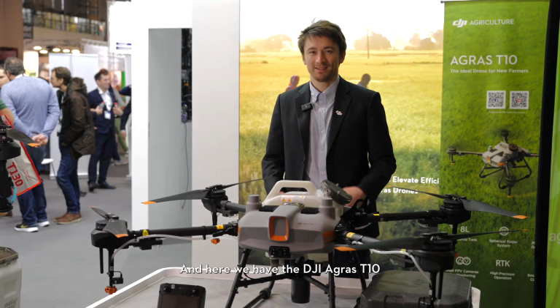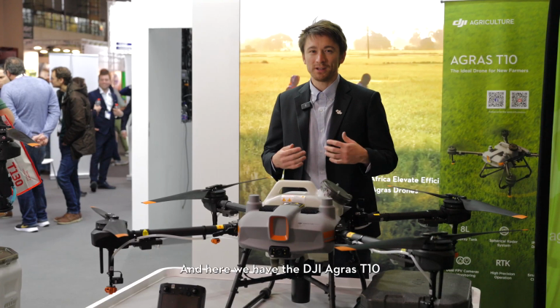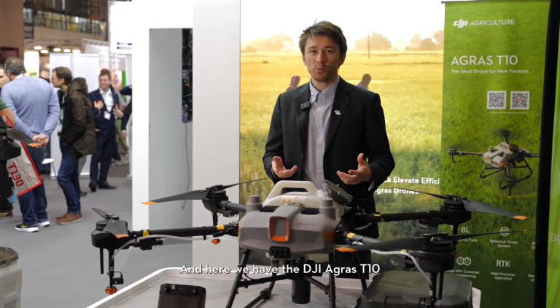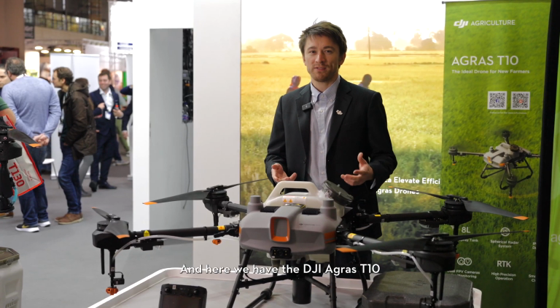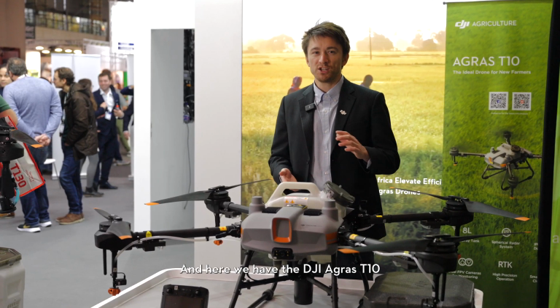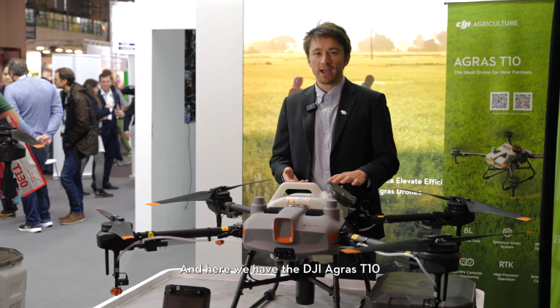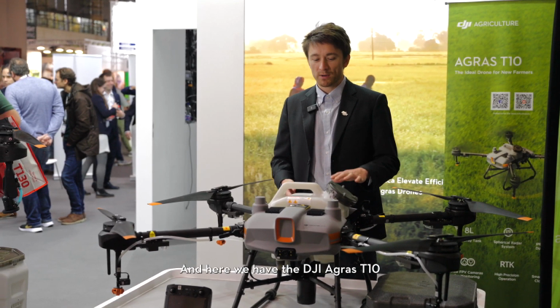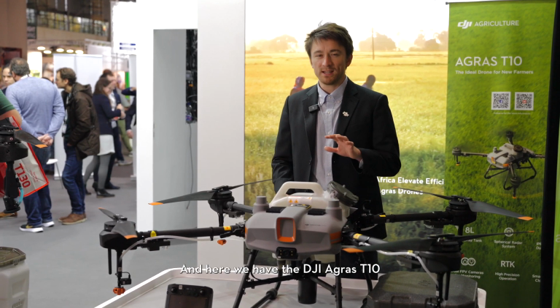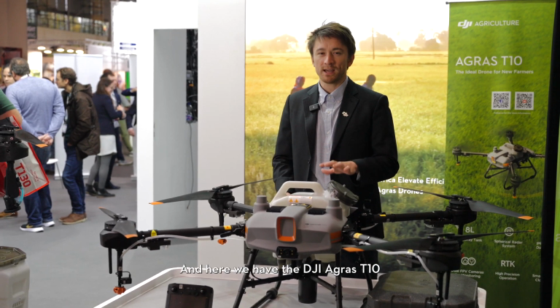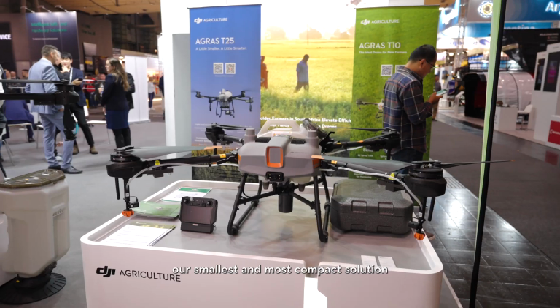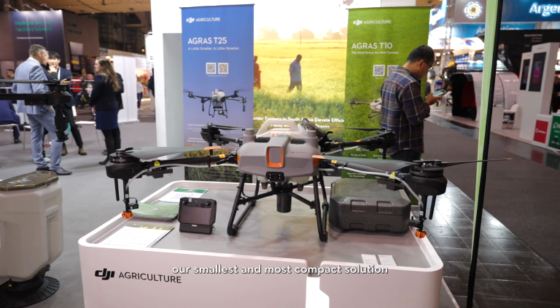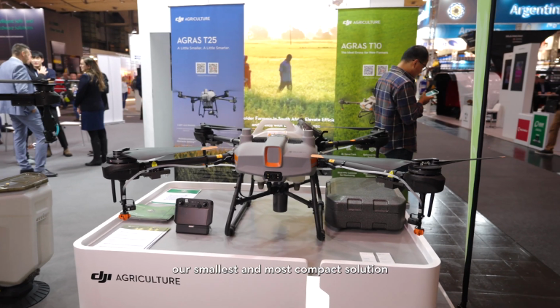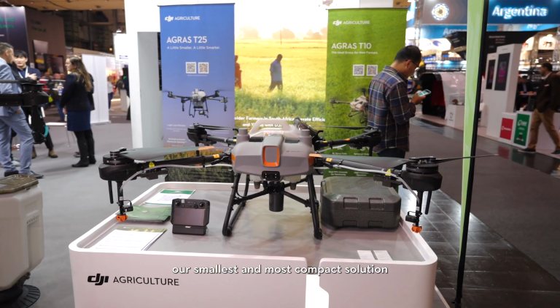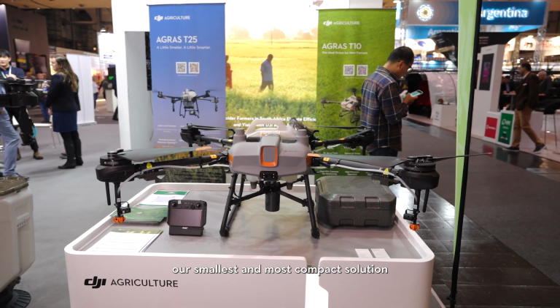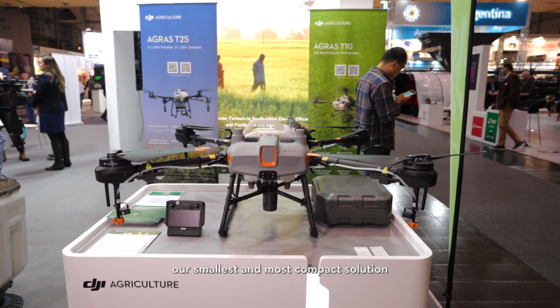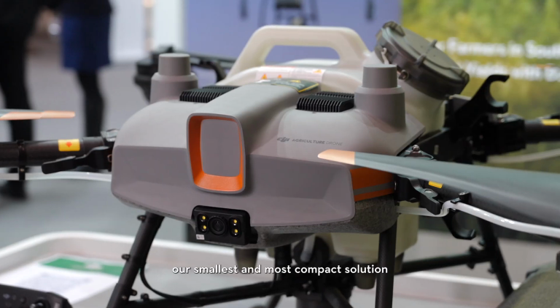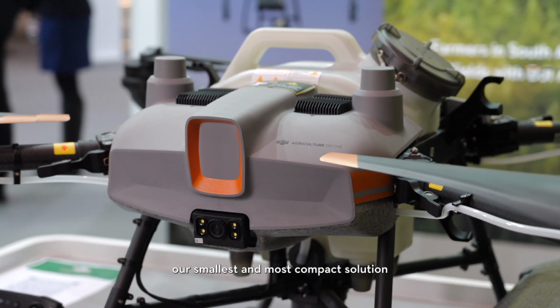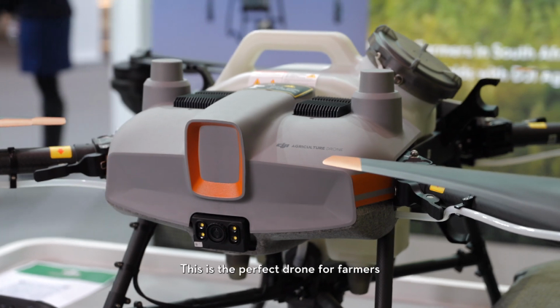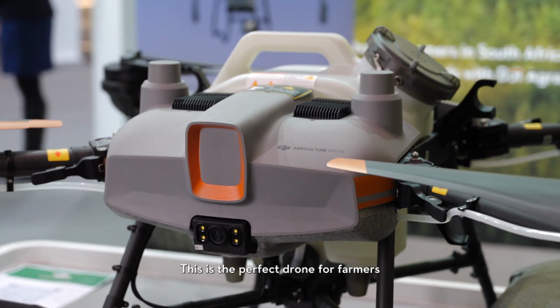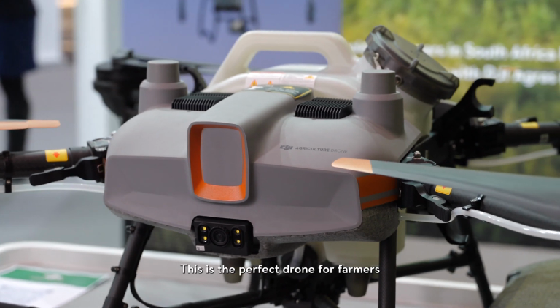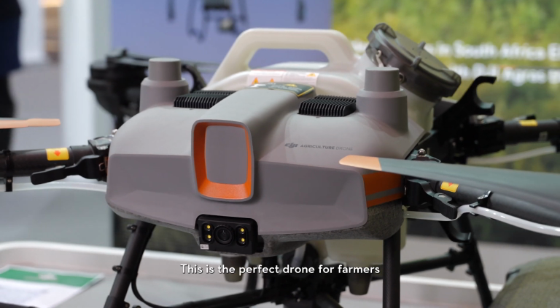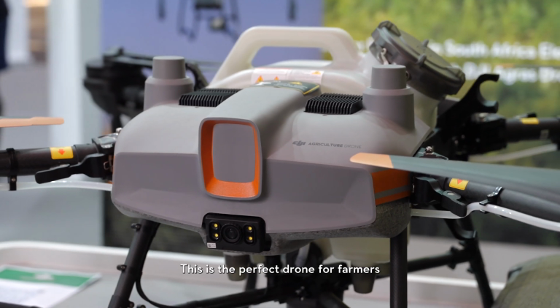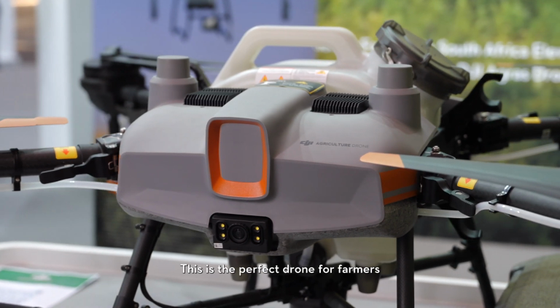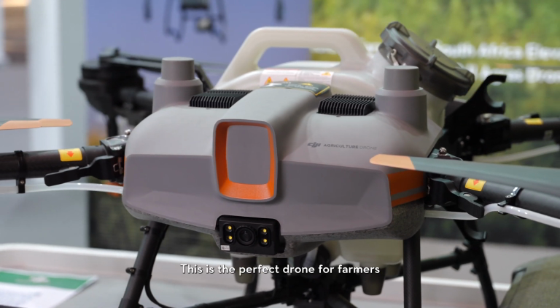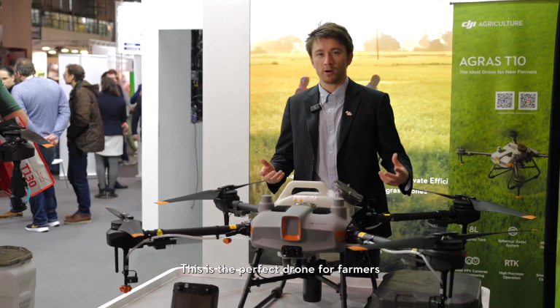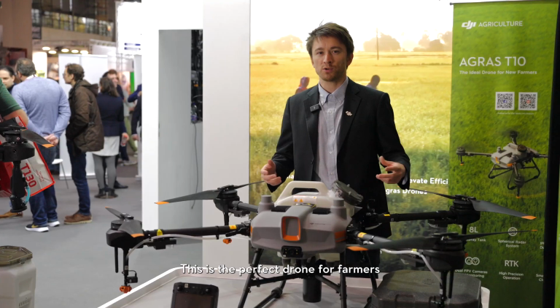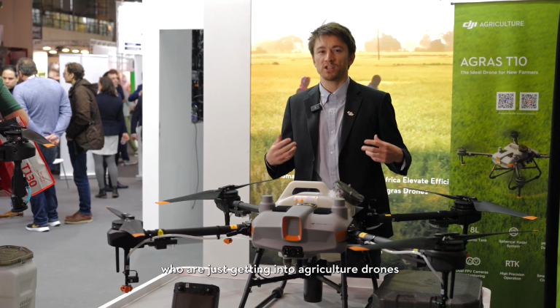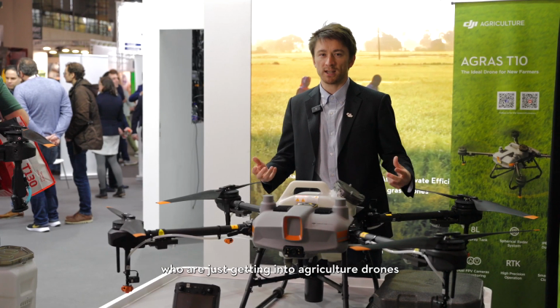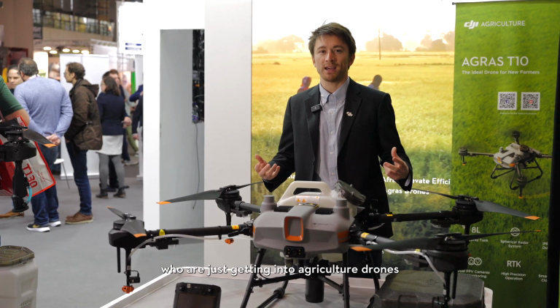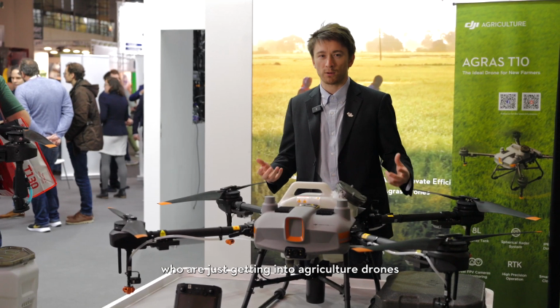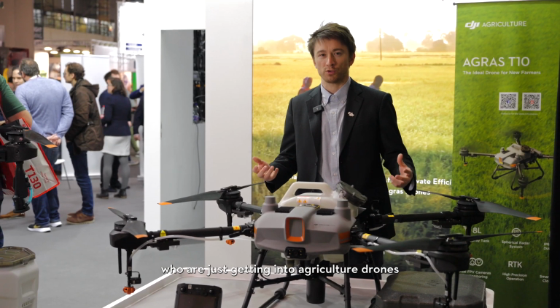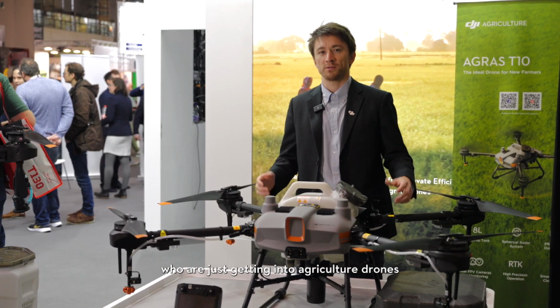Here we have the DJI Agris T10, our smallest and most compact solution. This is the perfect drone for farmers who are just getting into agriculture drones.